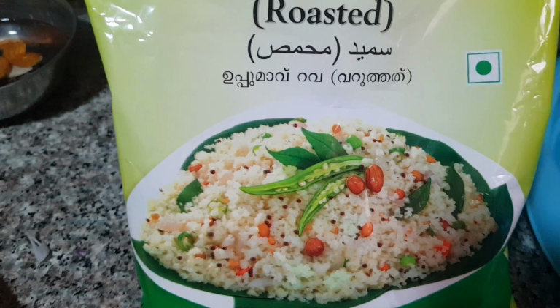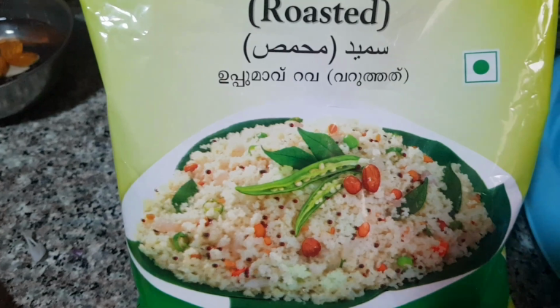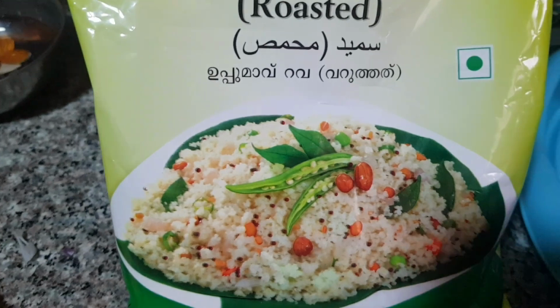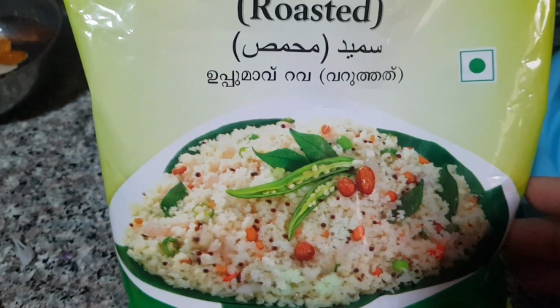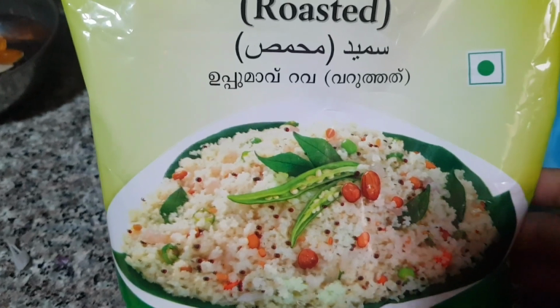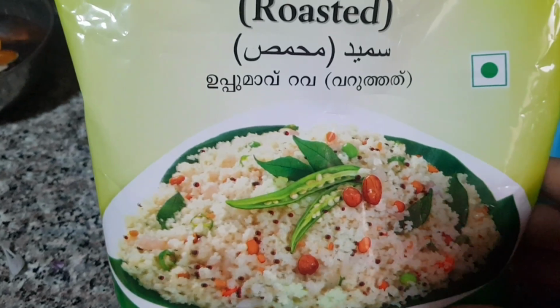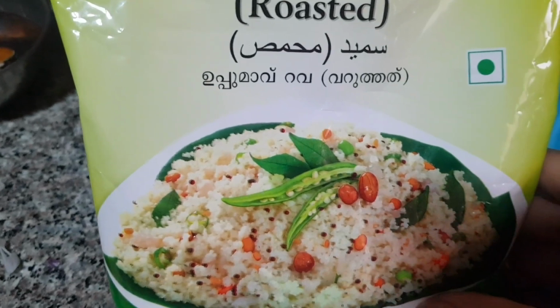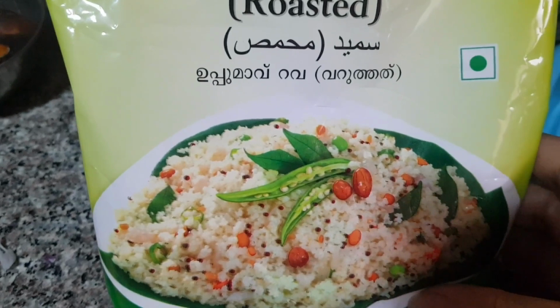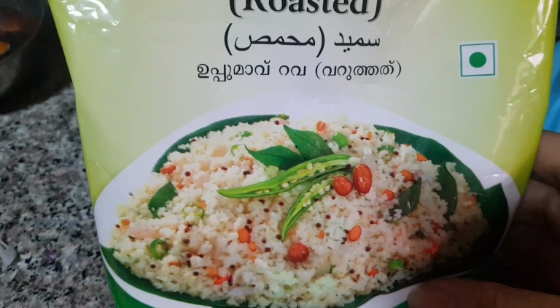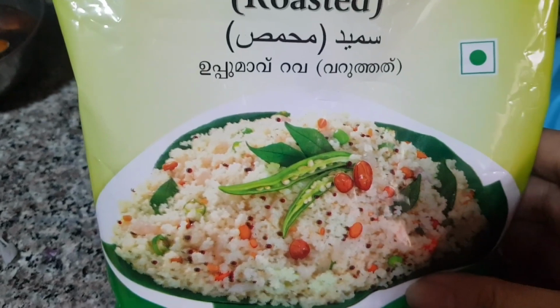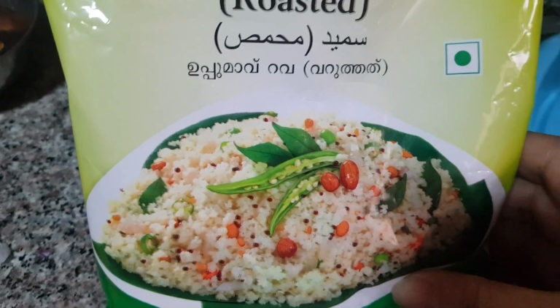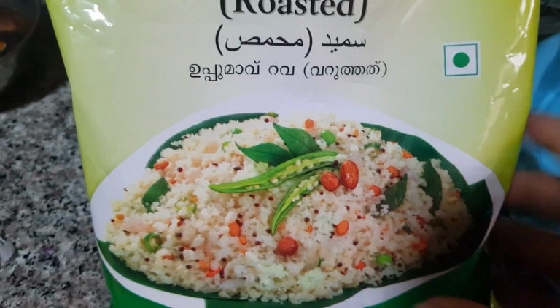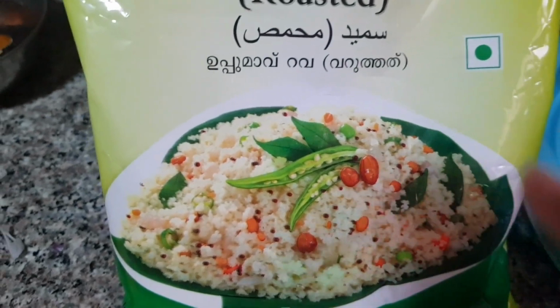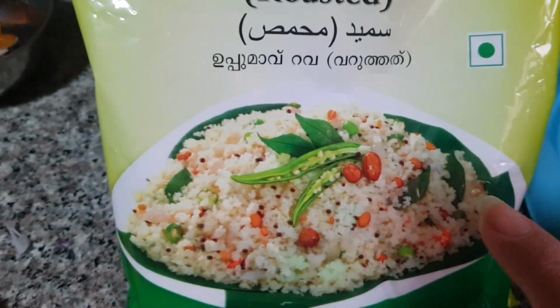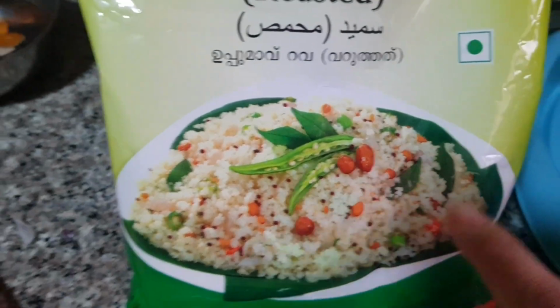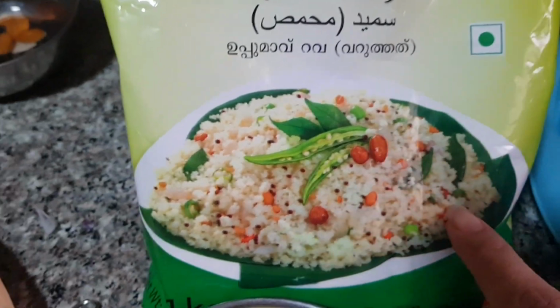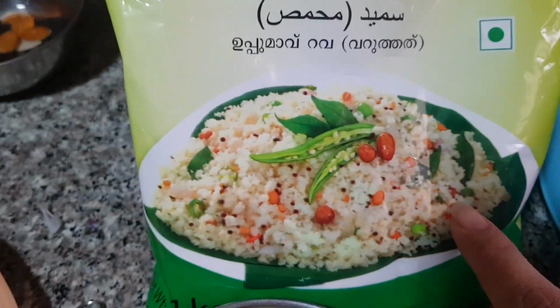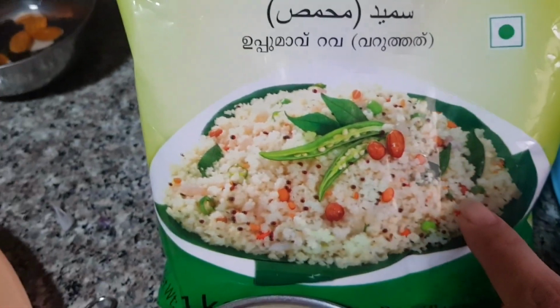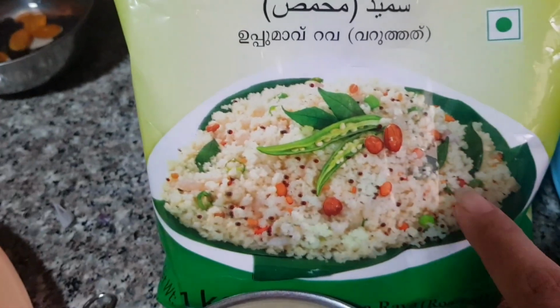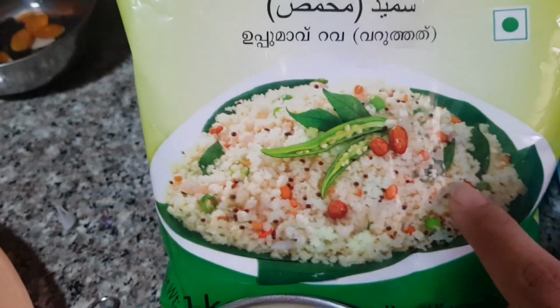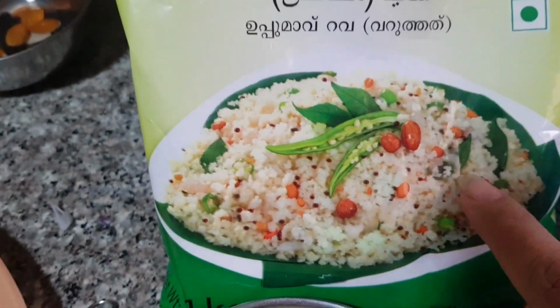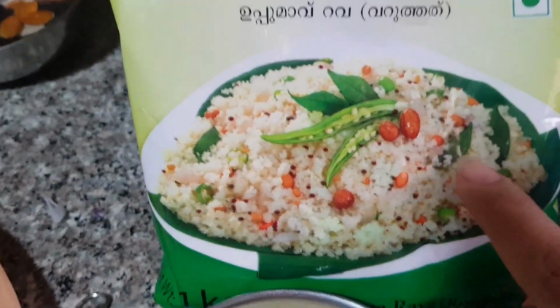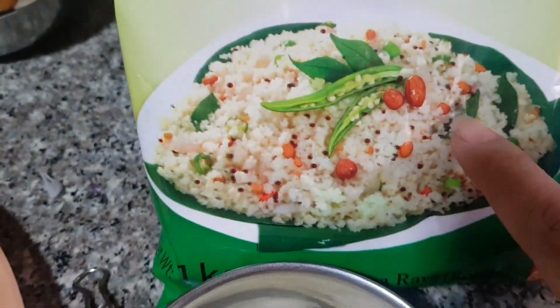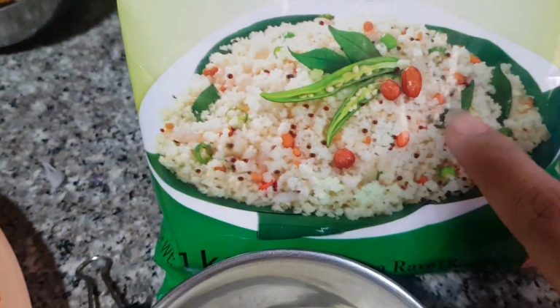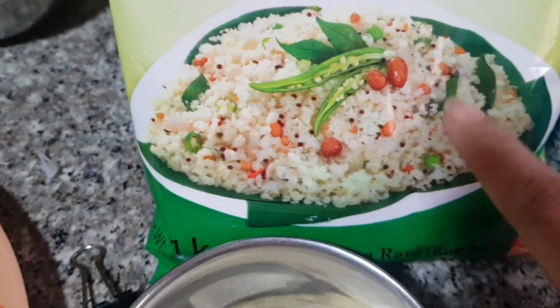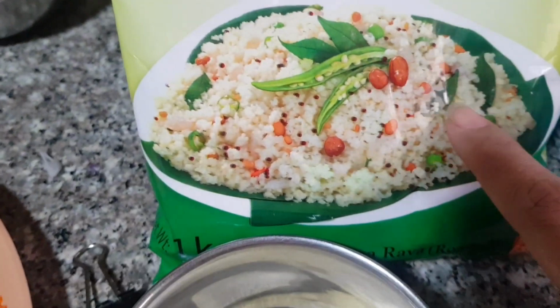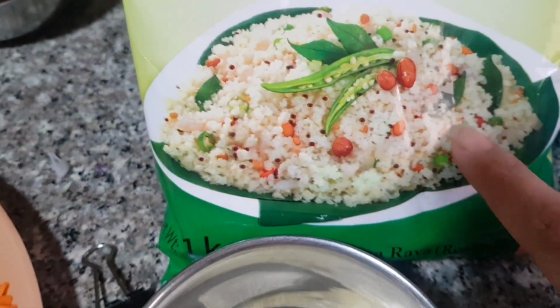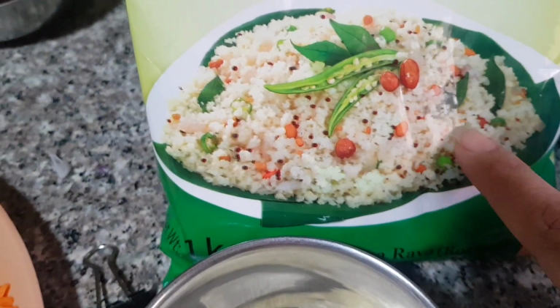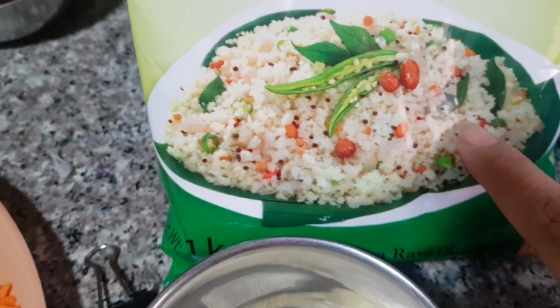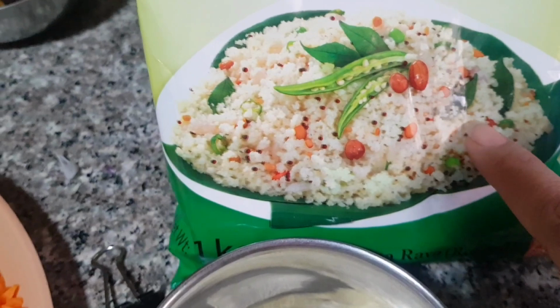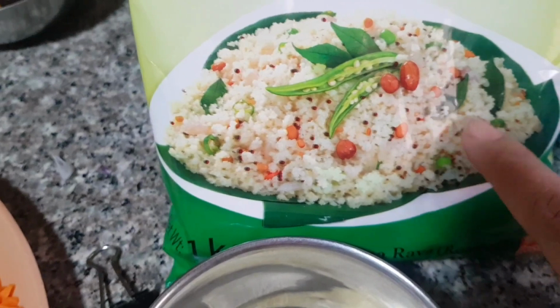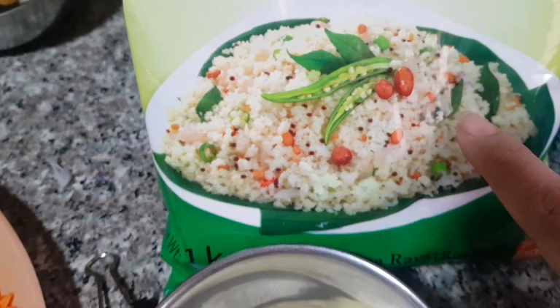Hey guys, welcome back to my vlog. Today we are going to make the Semolina powder, that is the Indian recipe.